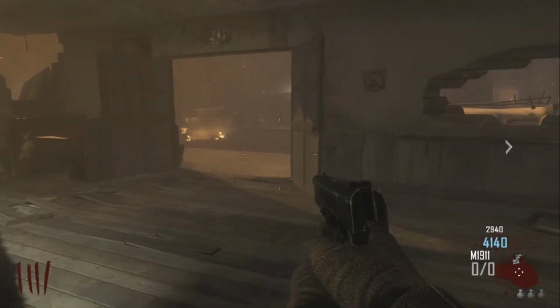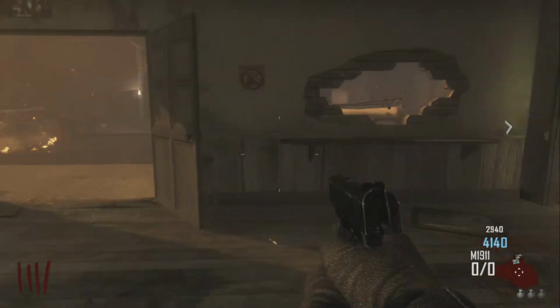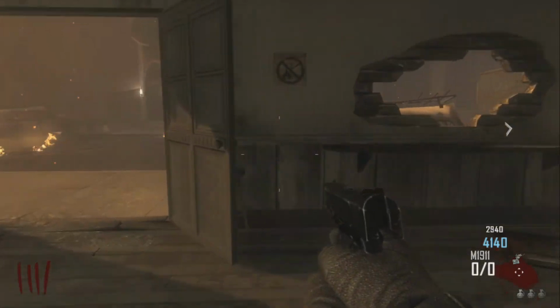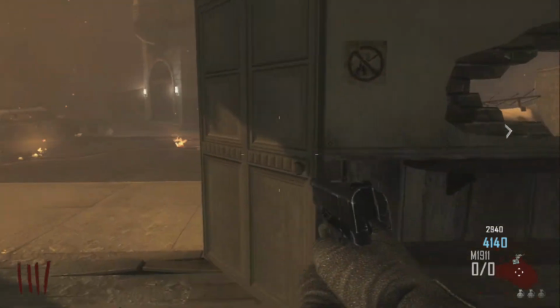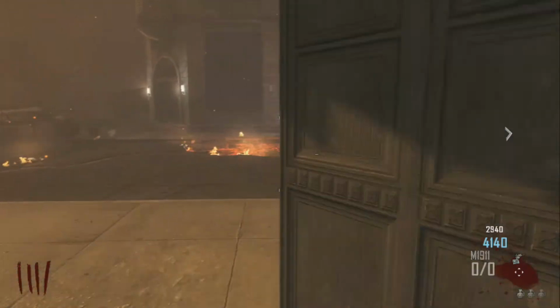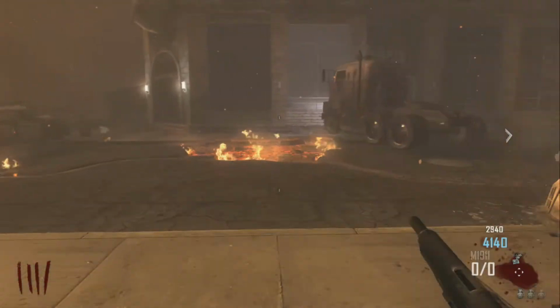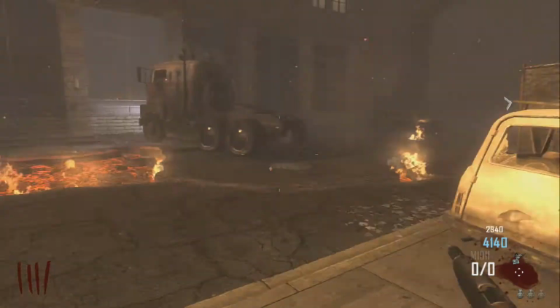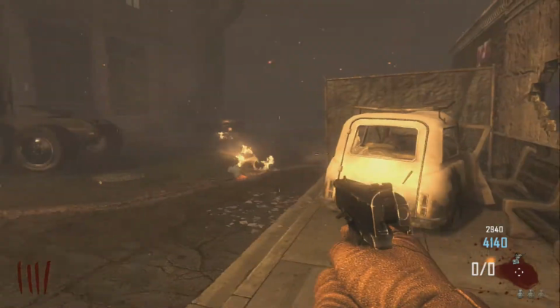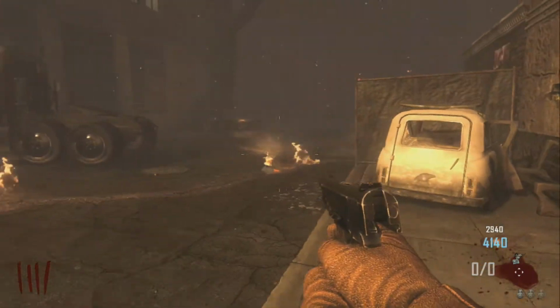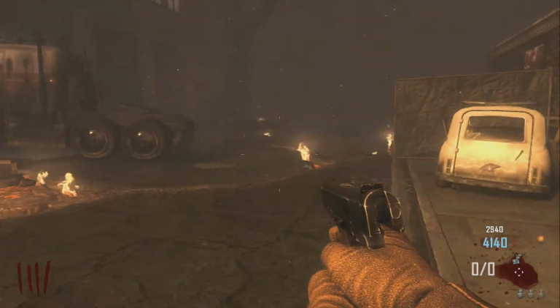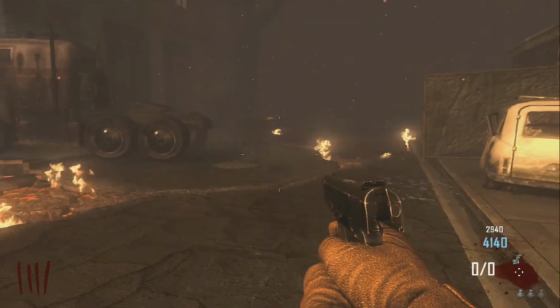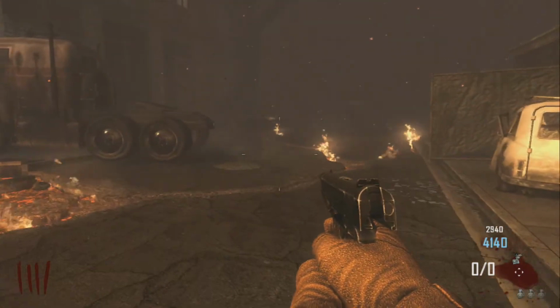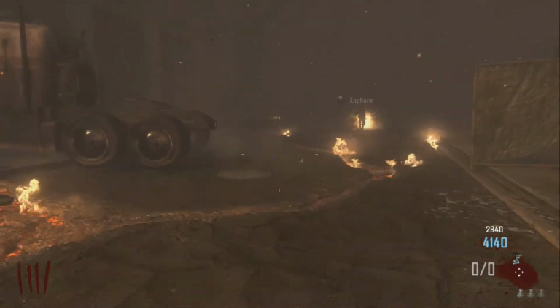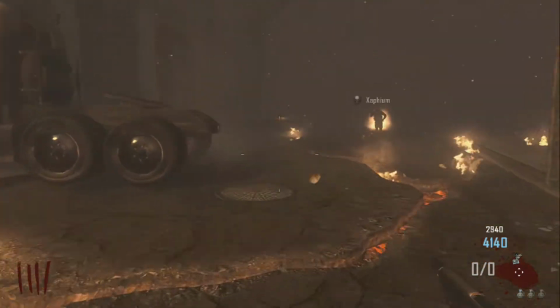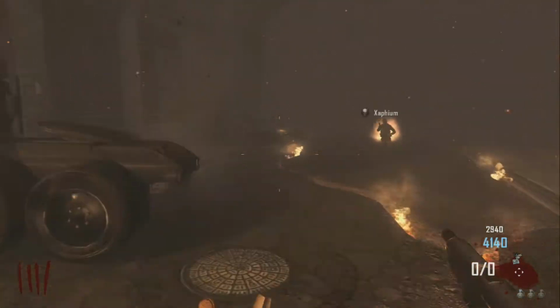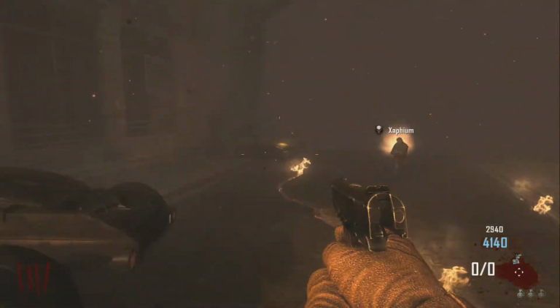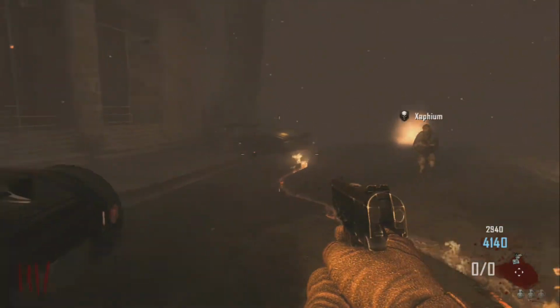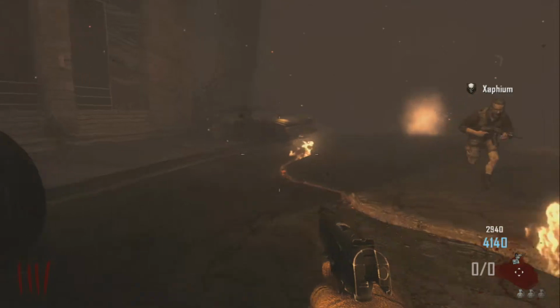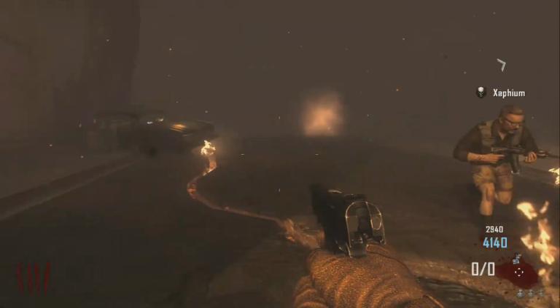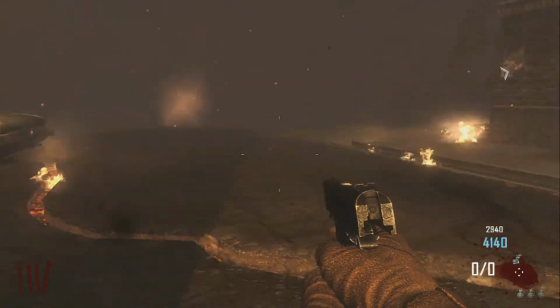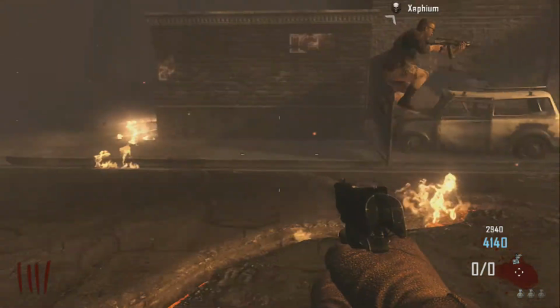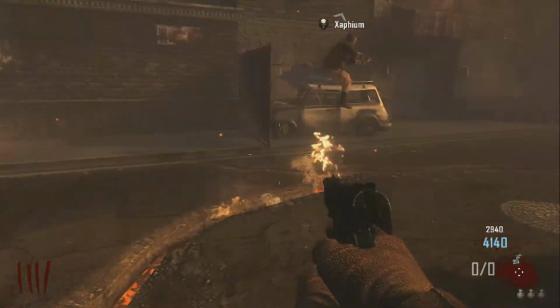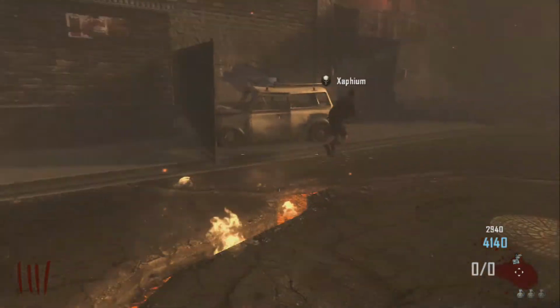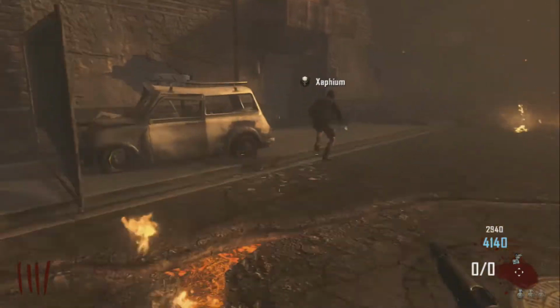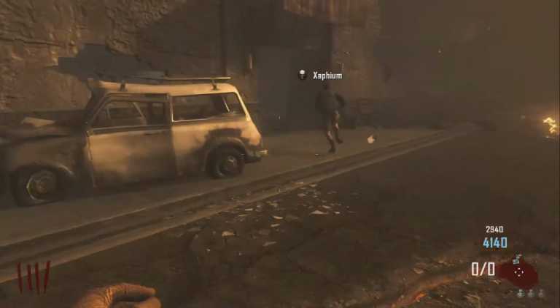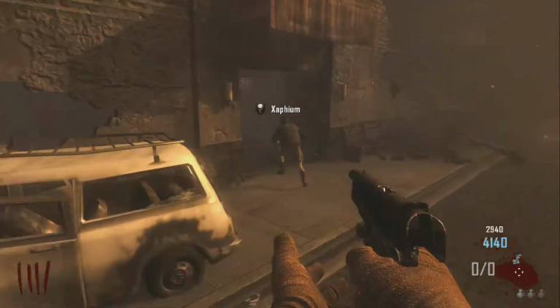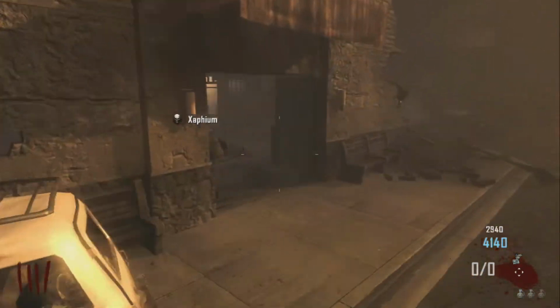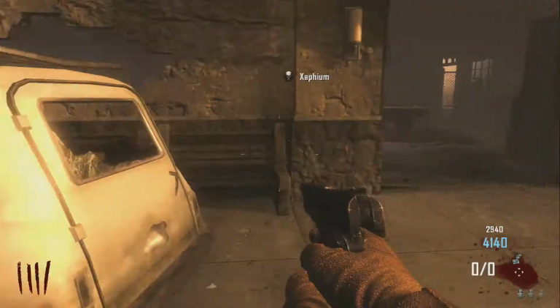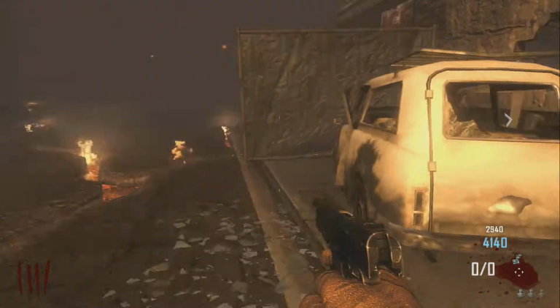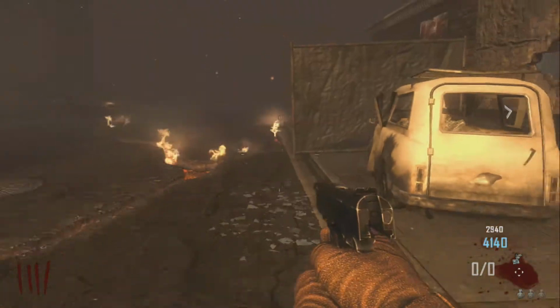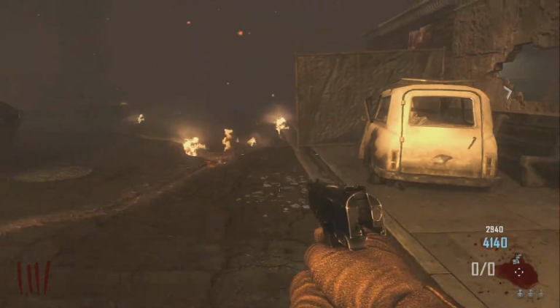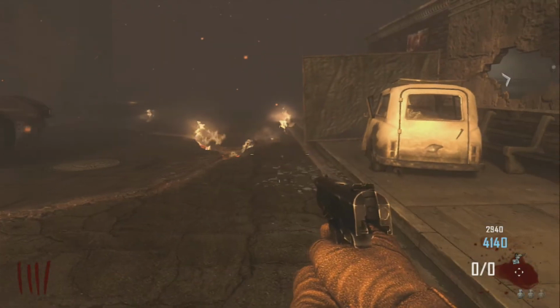The first thing you need to do is build the jet gun by collecting all the parts around the map. Once that's done, go to the build location and build it.